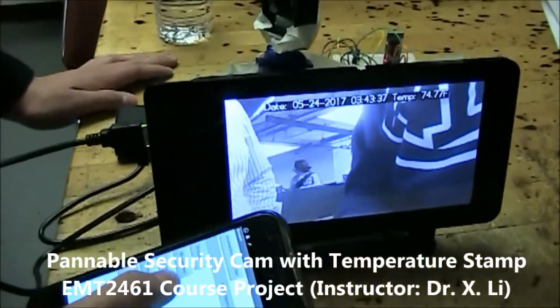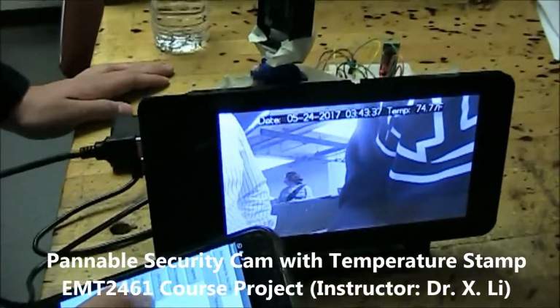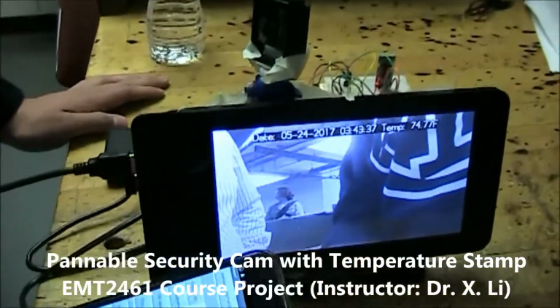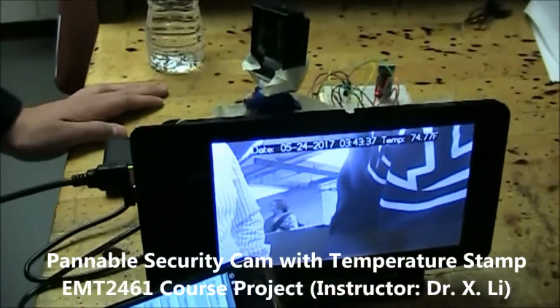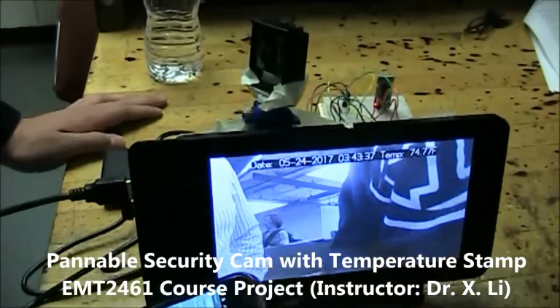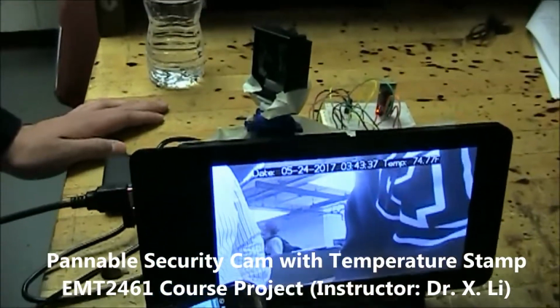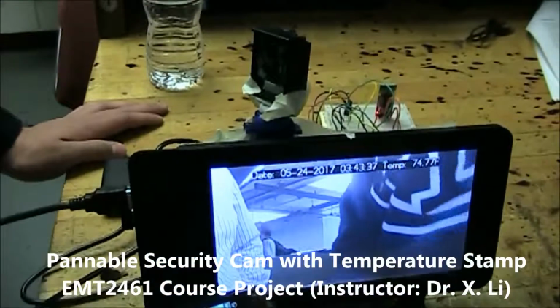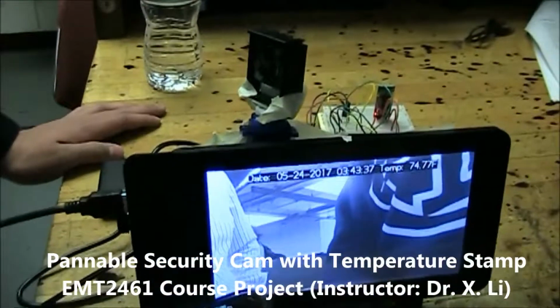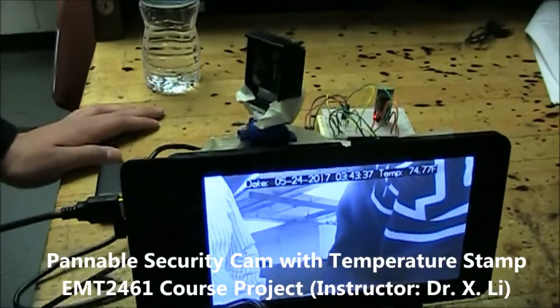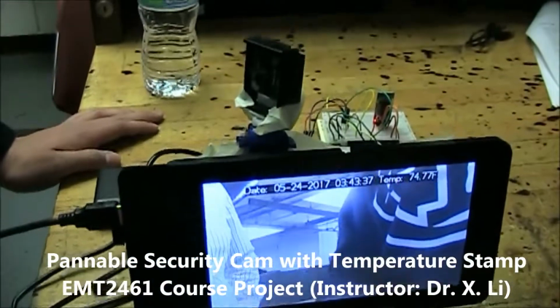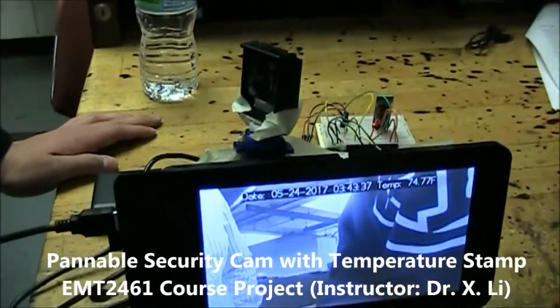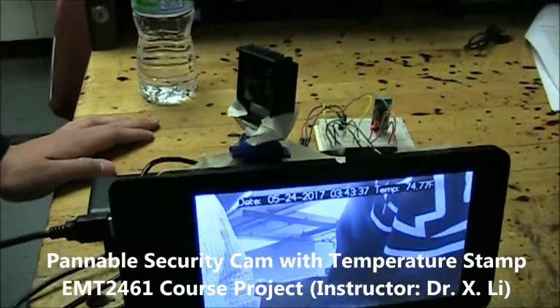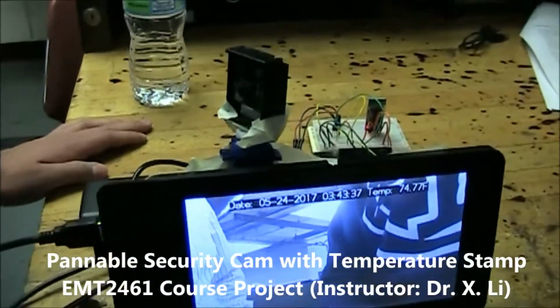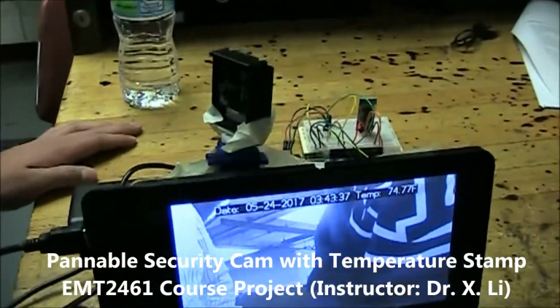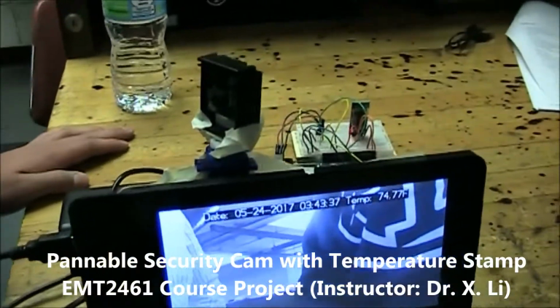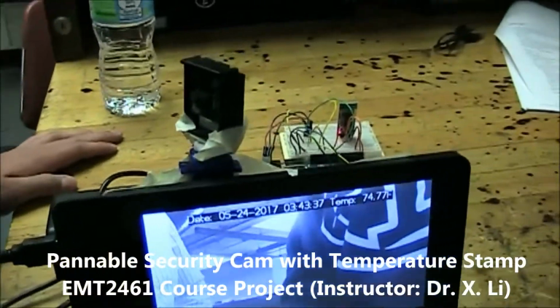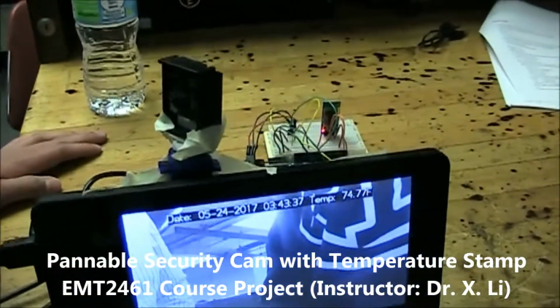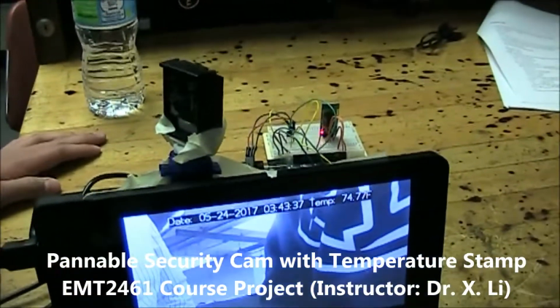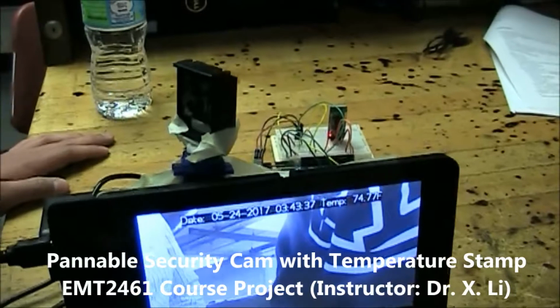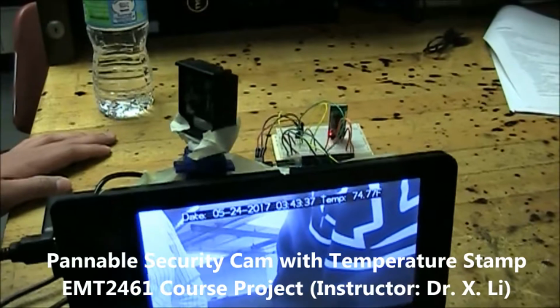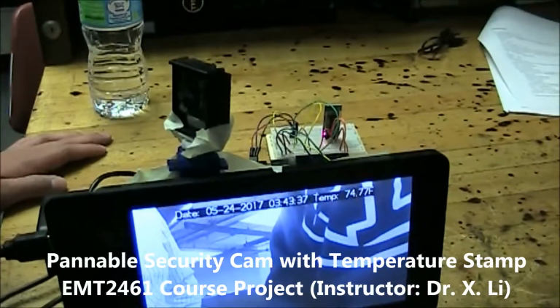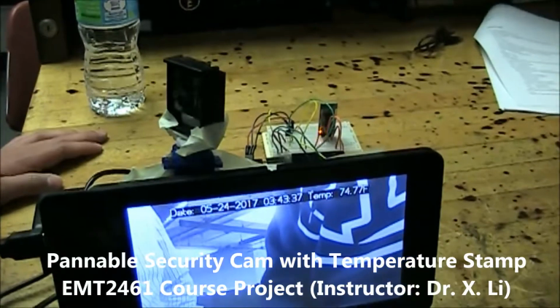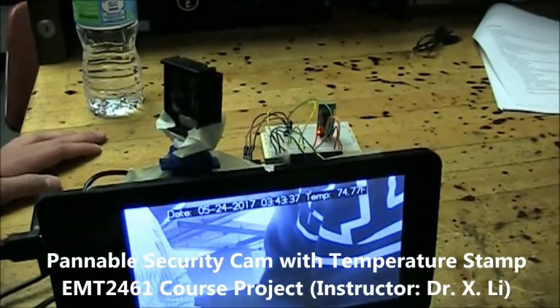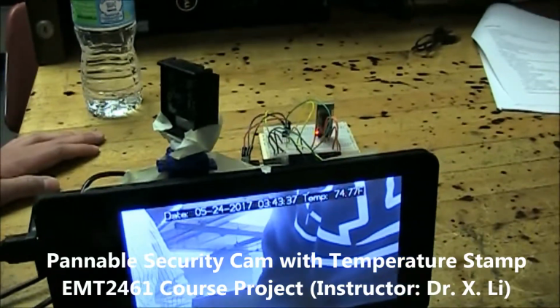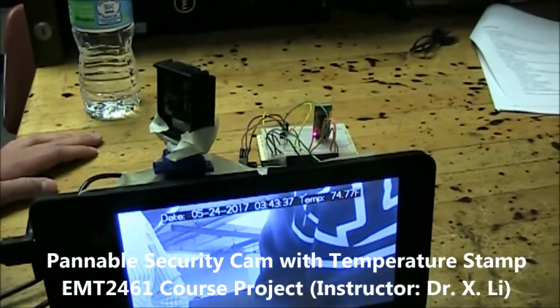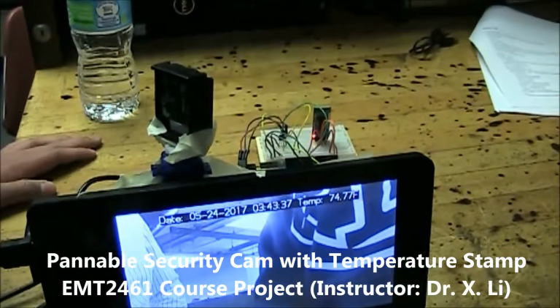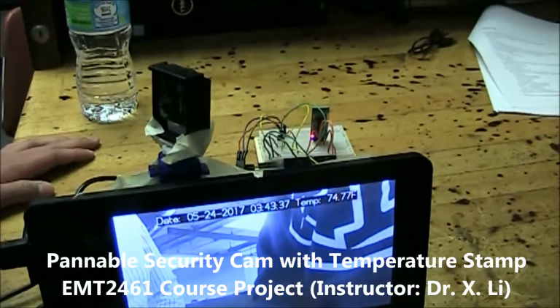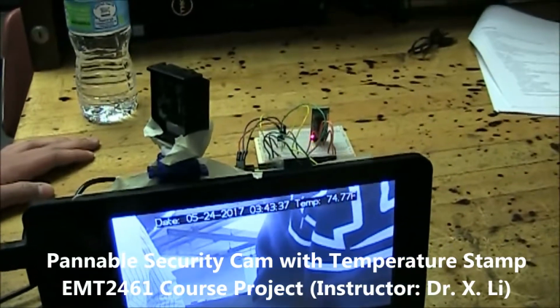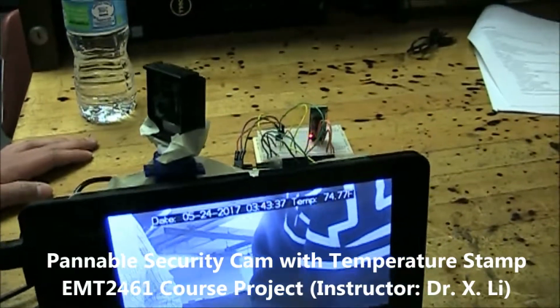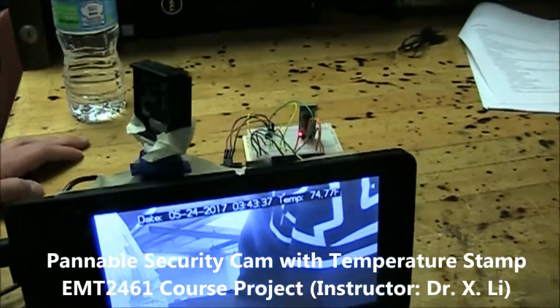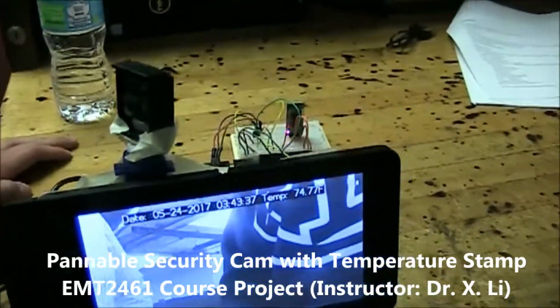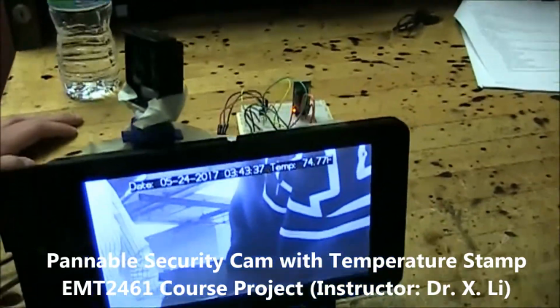Is that working? Yeah. It didn't turn on the servo — yeah, it didn't do the servo.